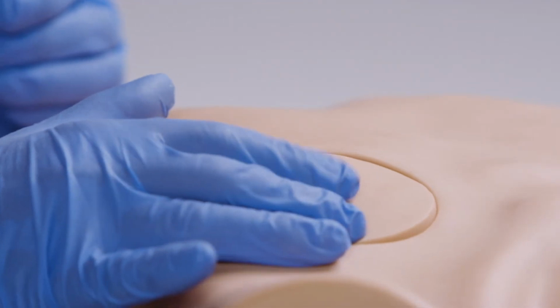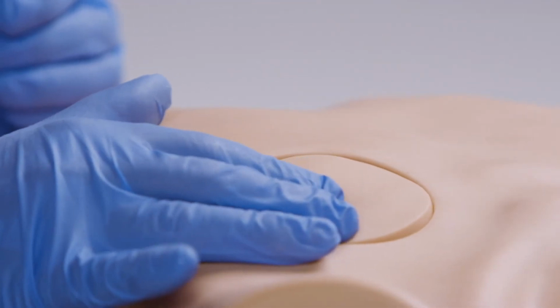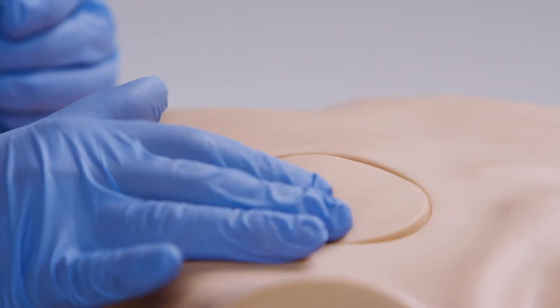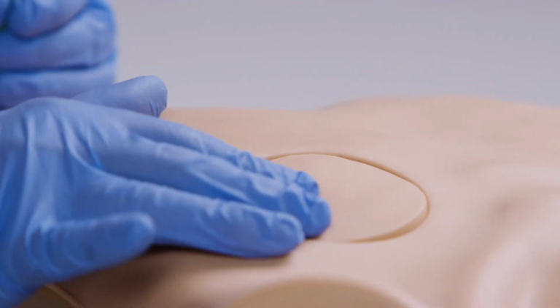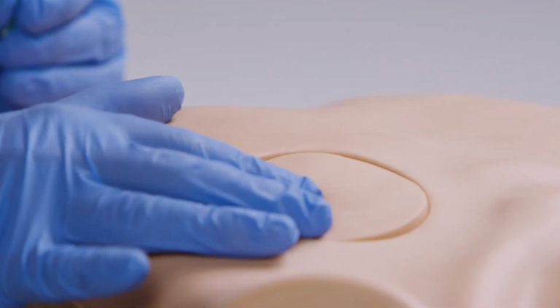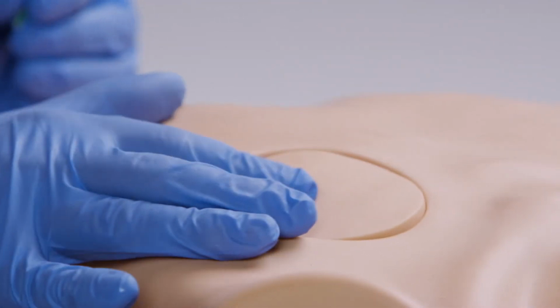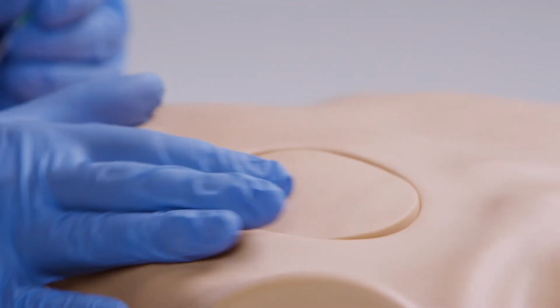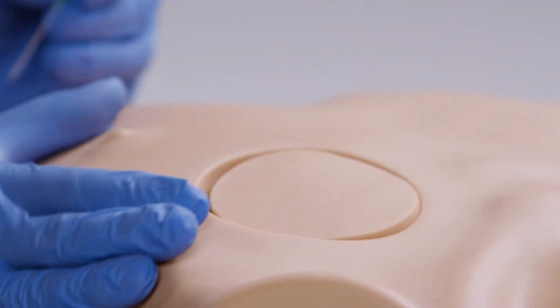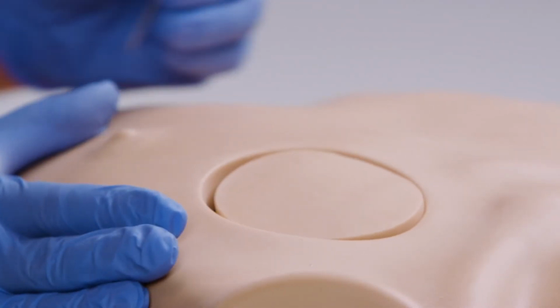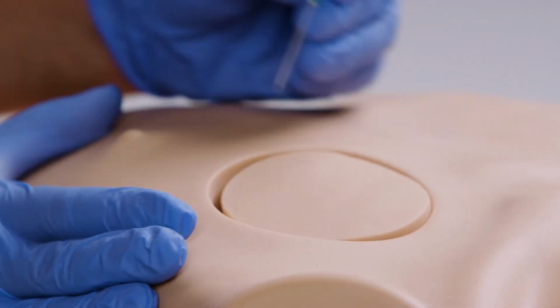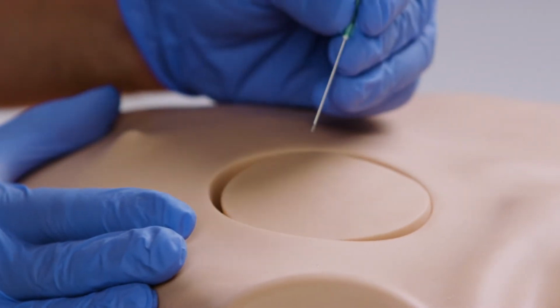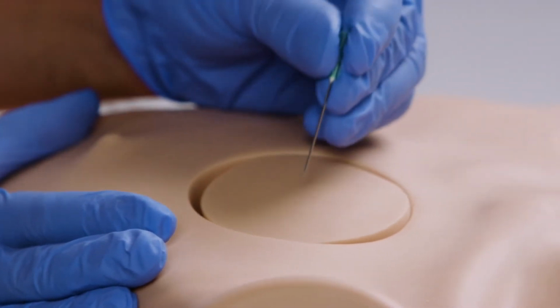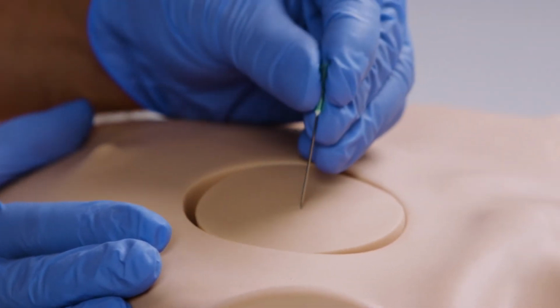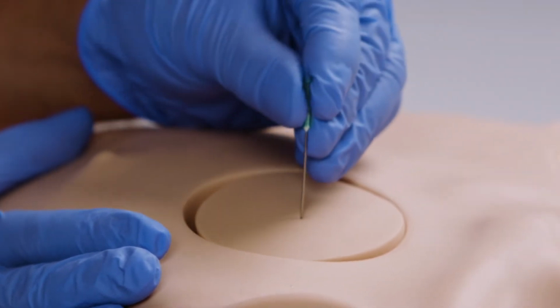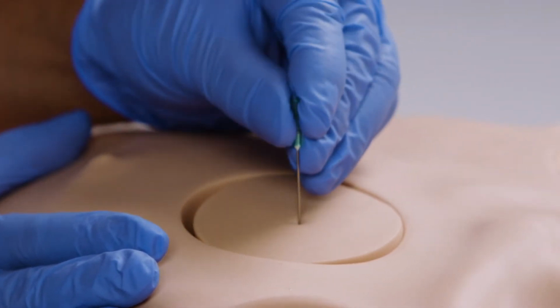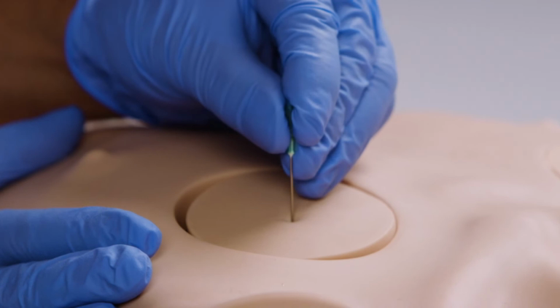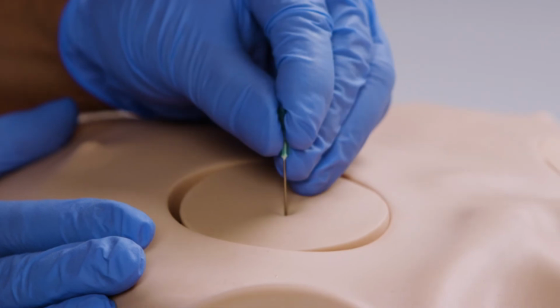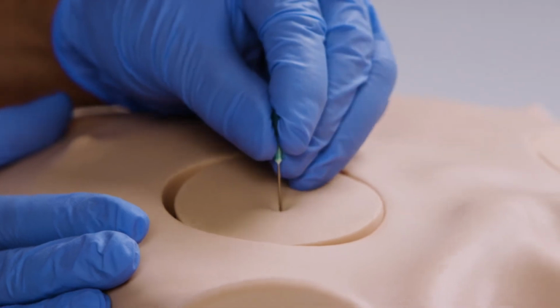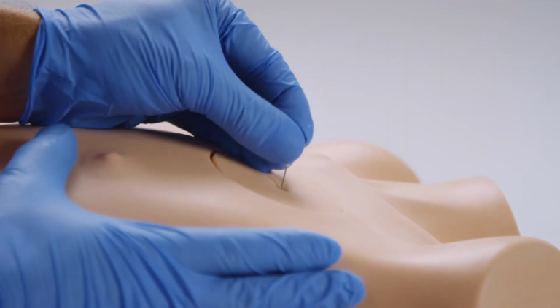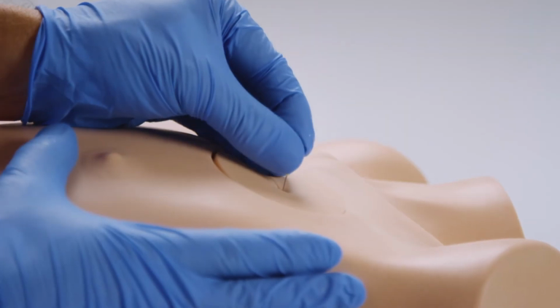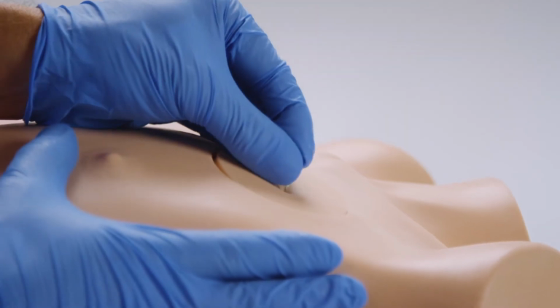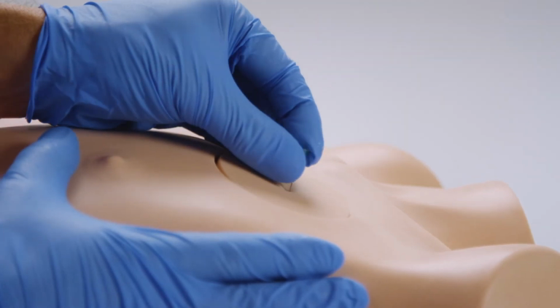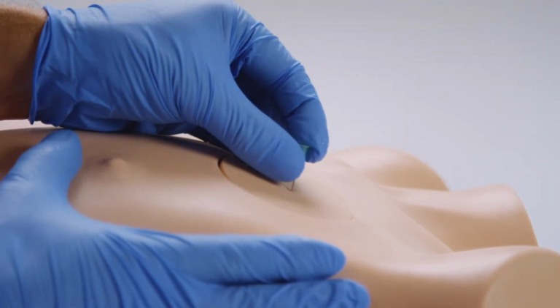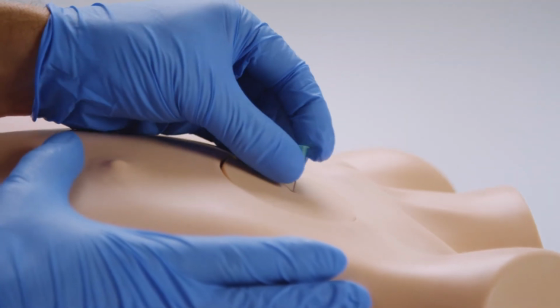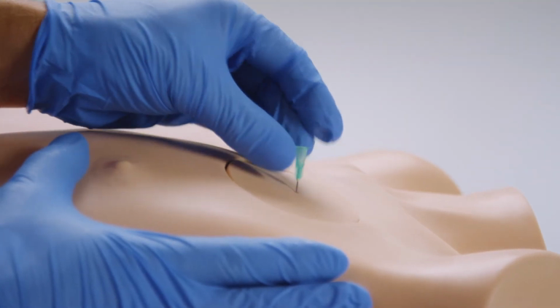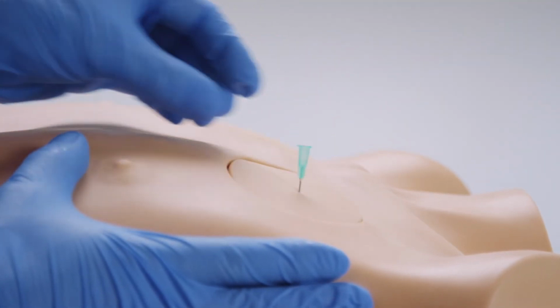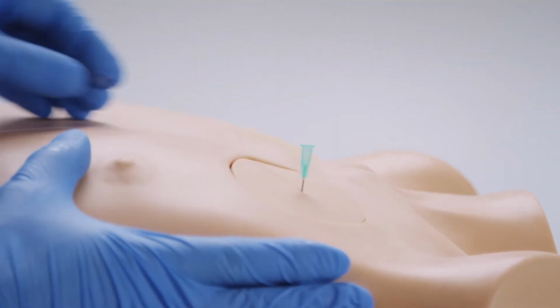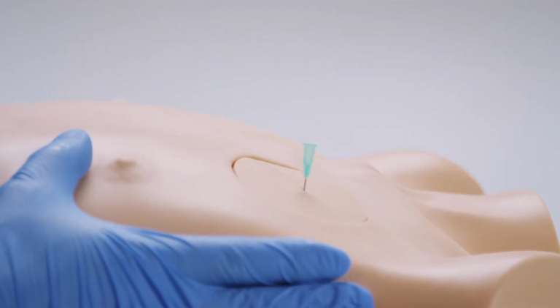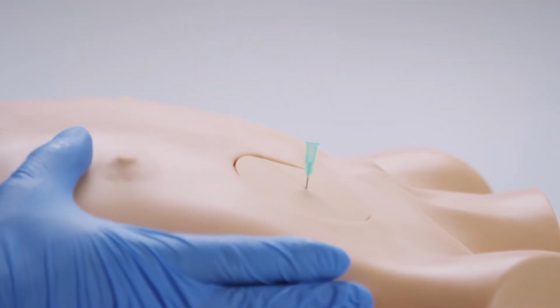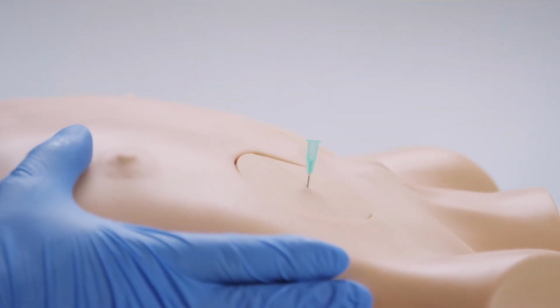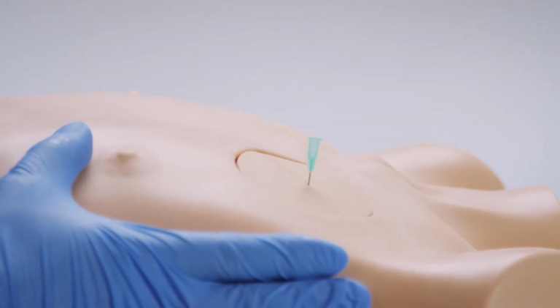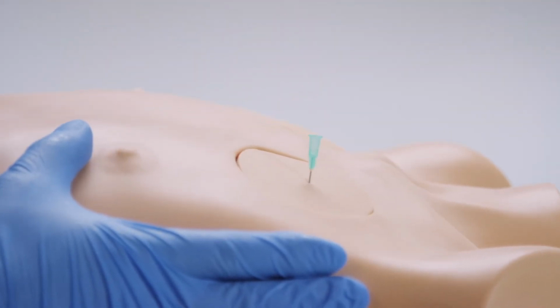Using the needle decompression pad, a needle can be inserted and air aspirated to perform needle decompression.